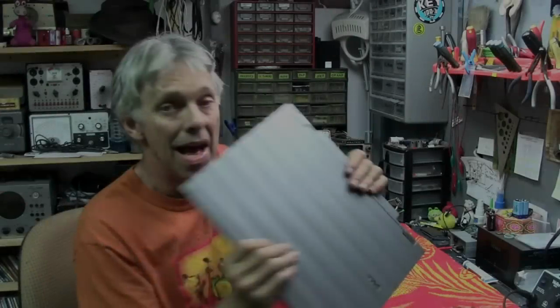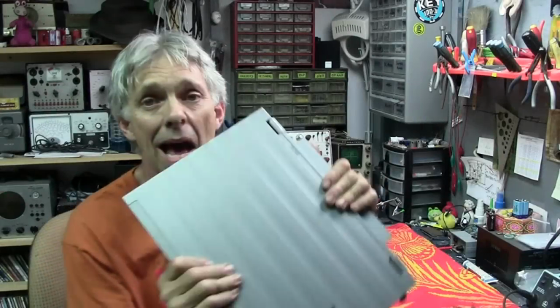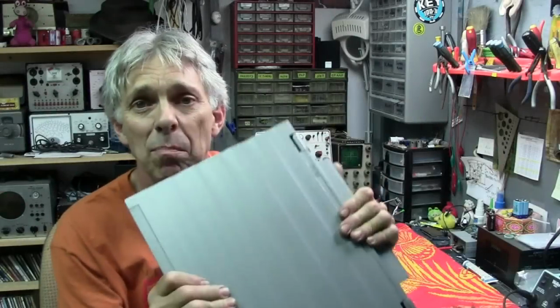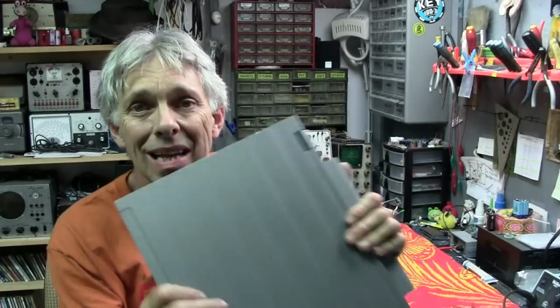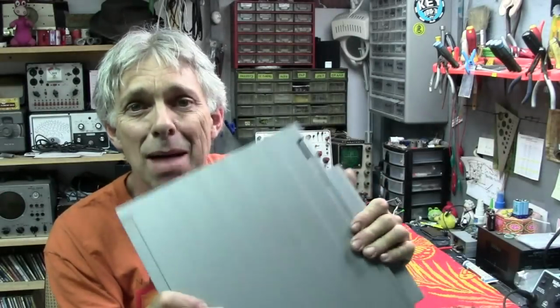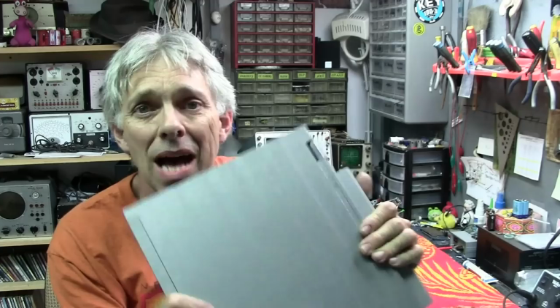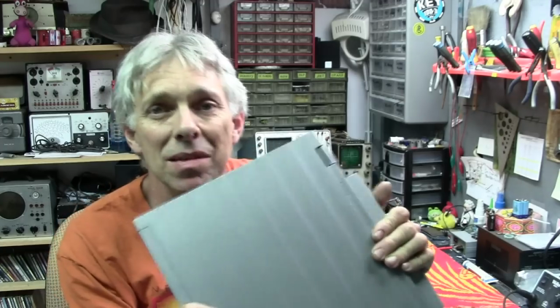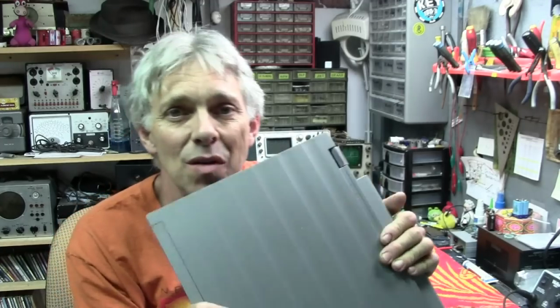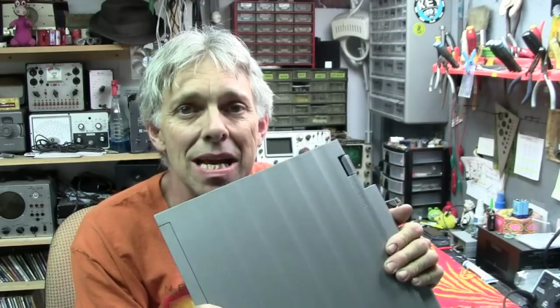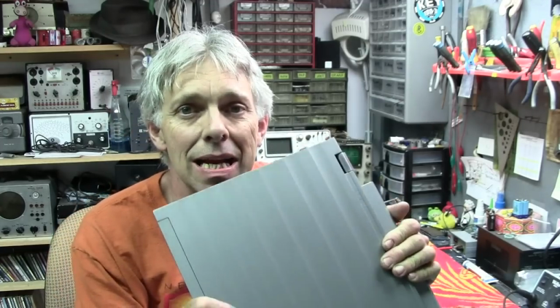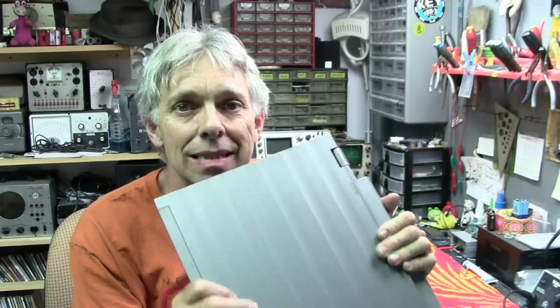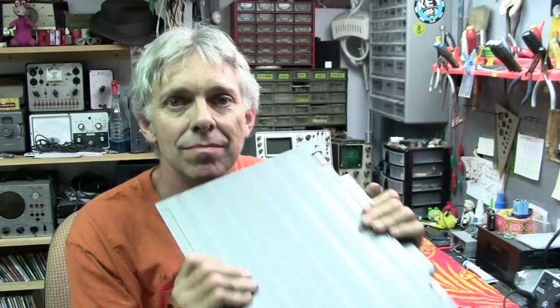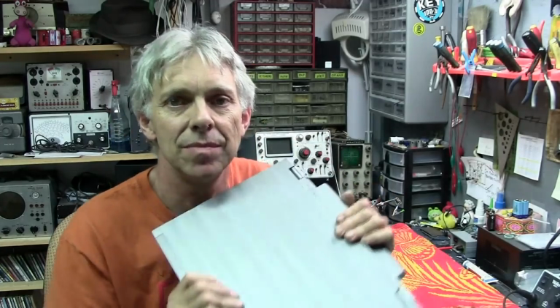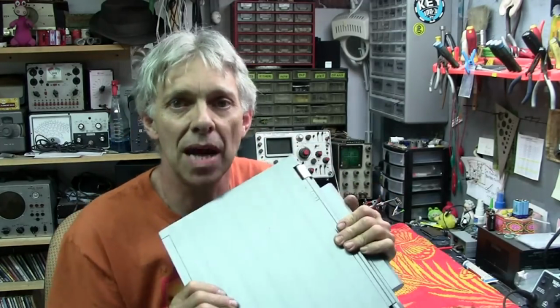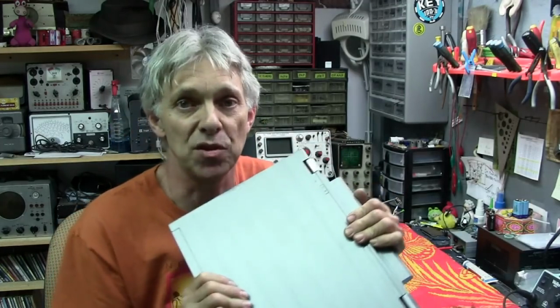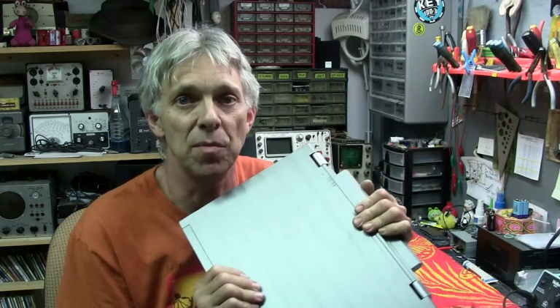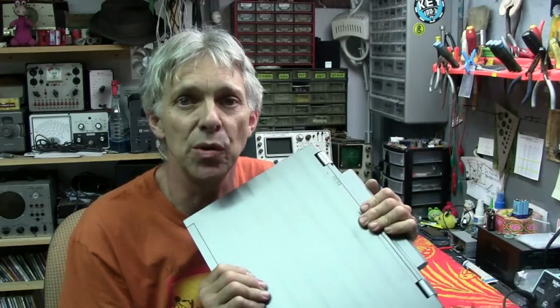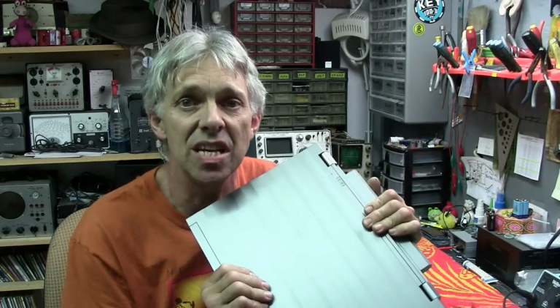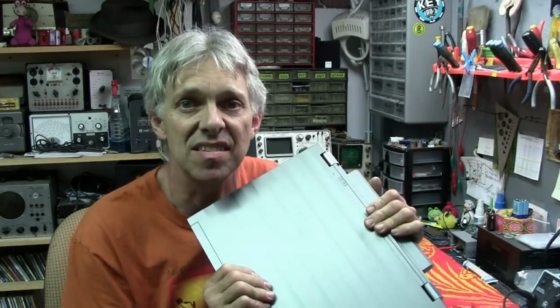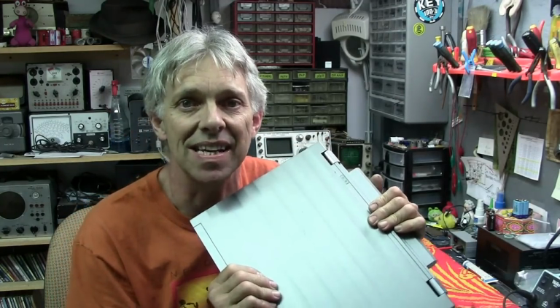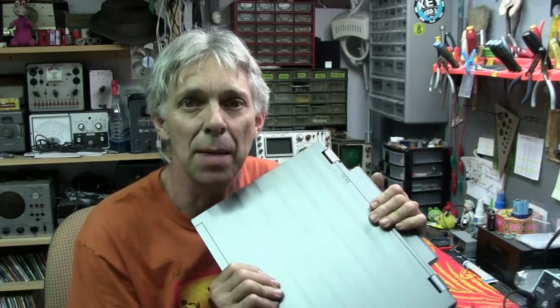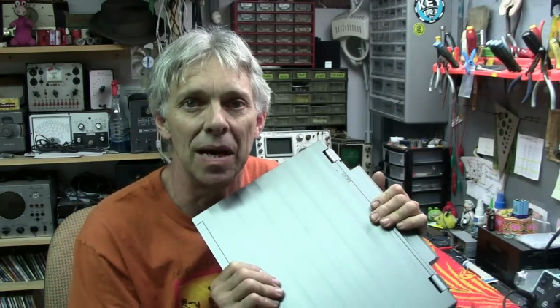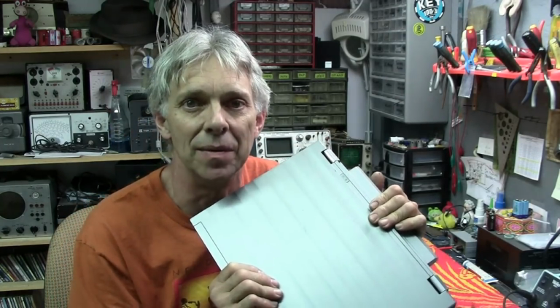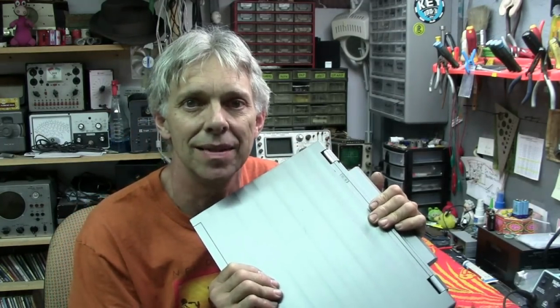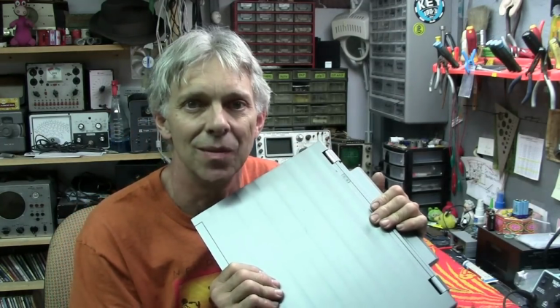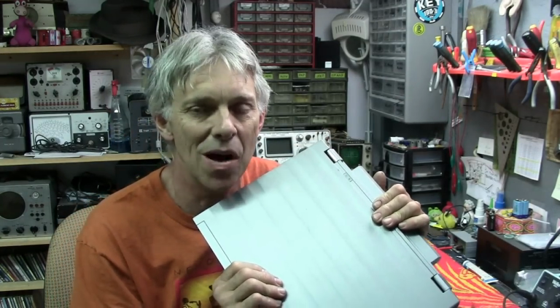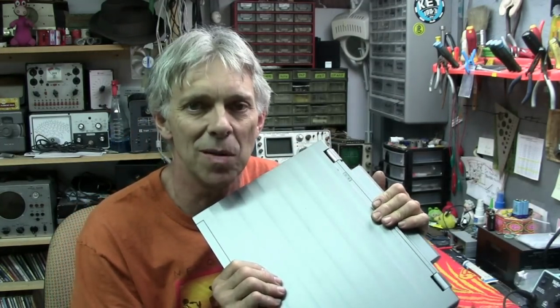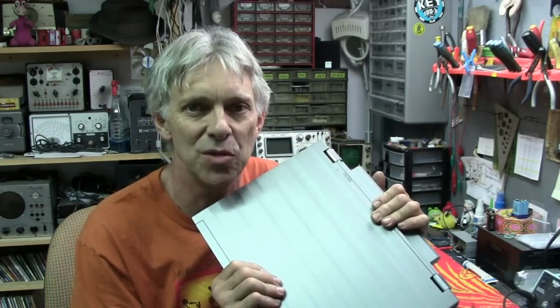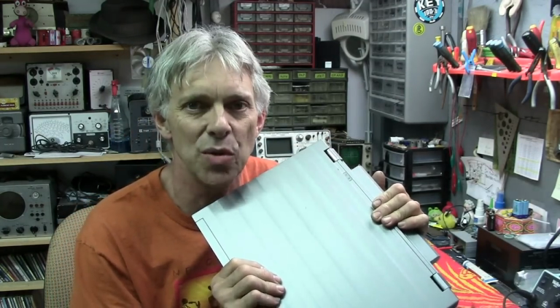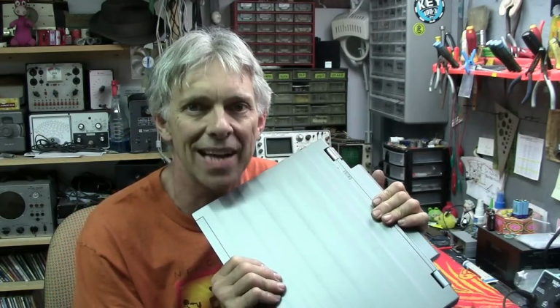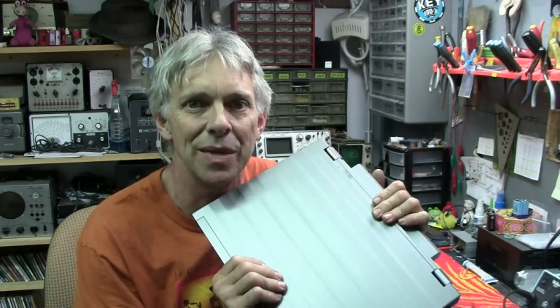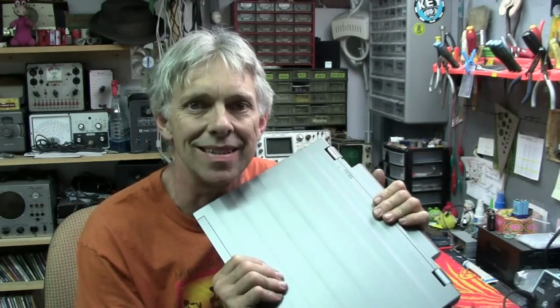Help! My laptop is overheating! Time for some new heat sink compound. Welcome to Hack-A-Week.